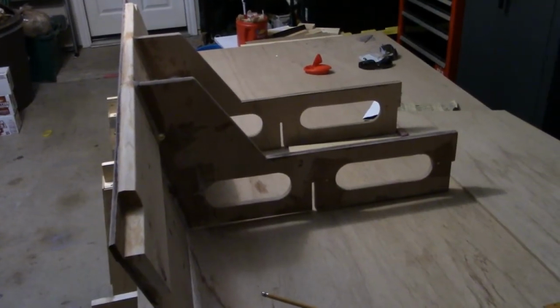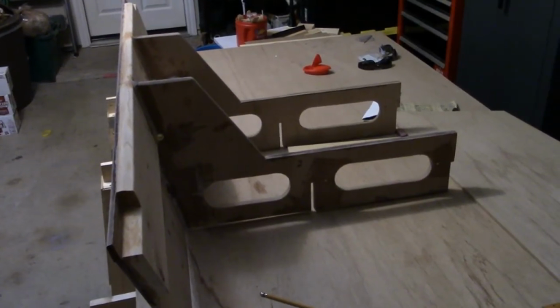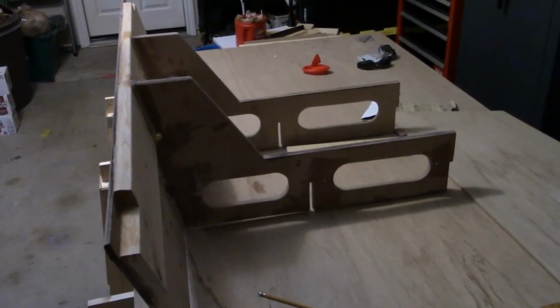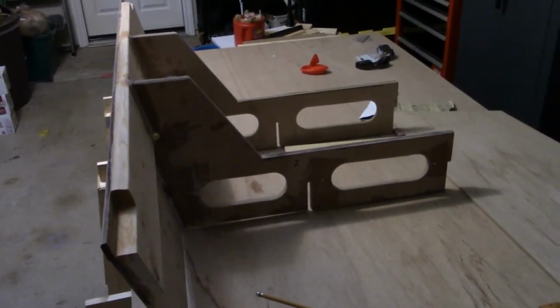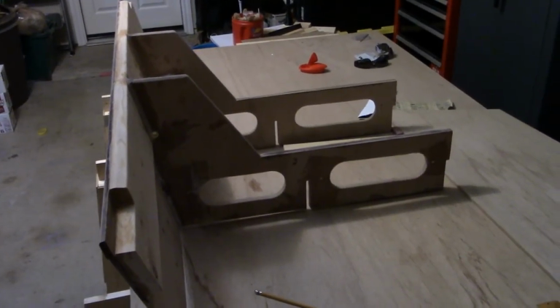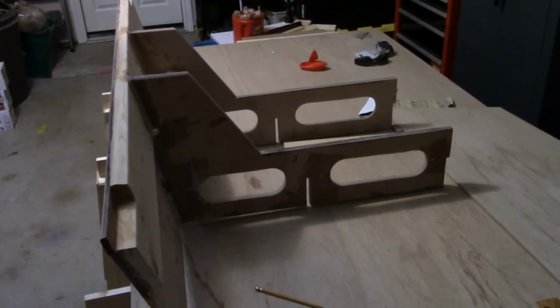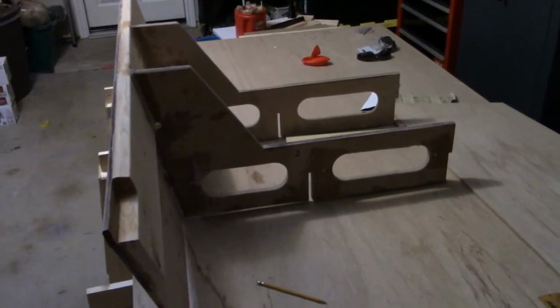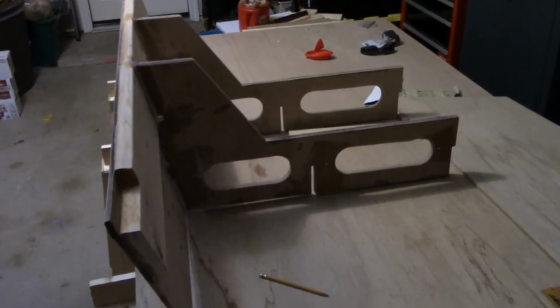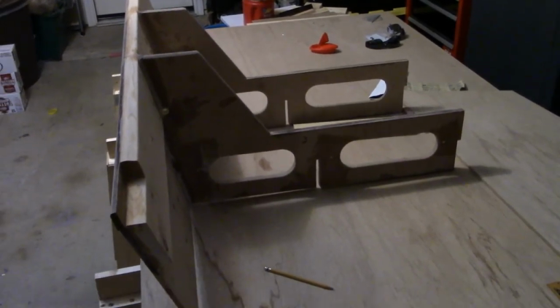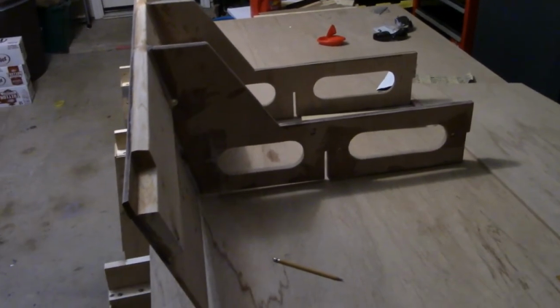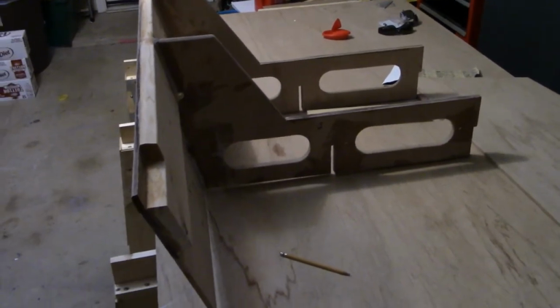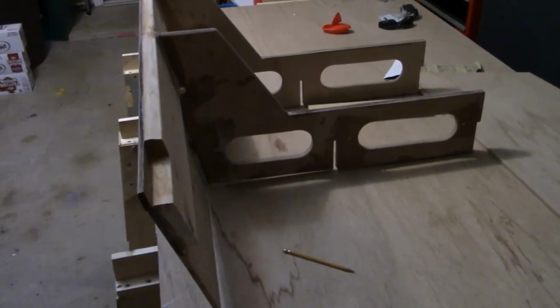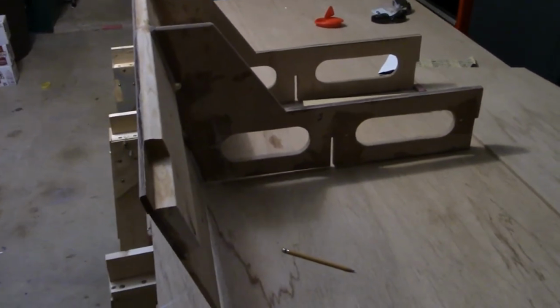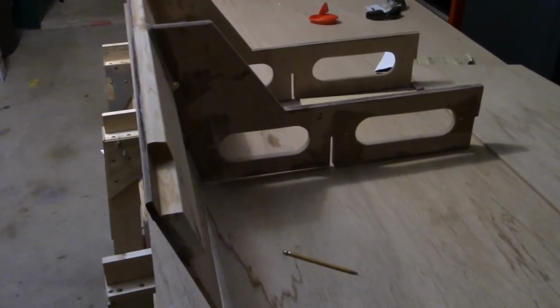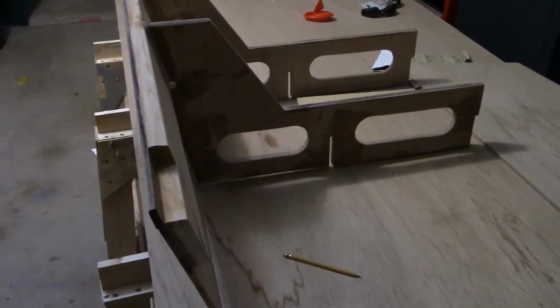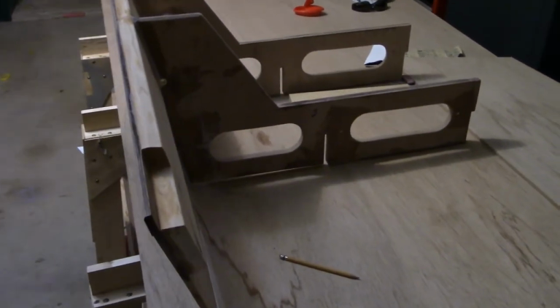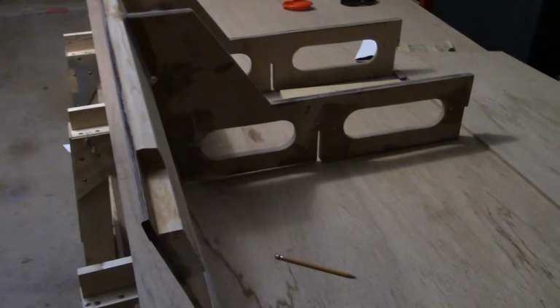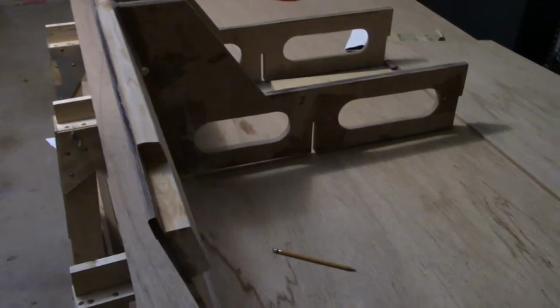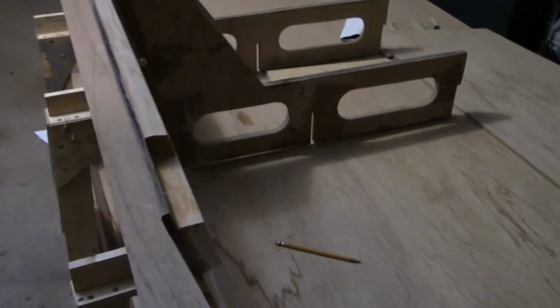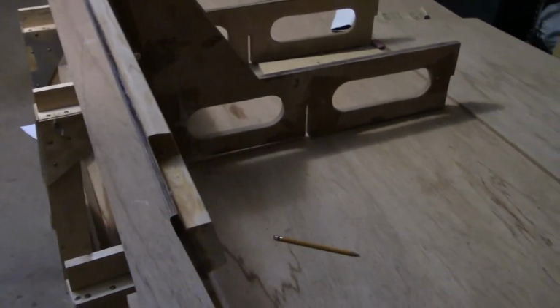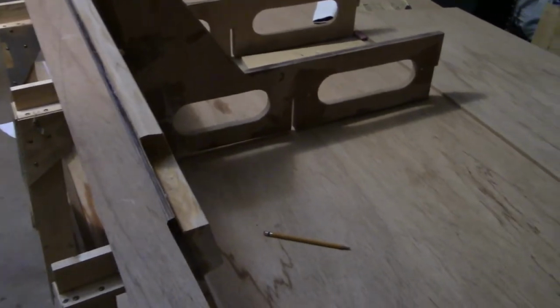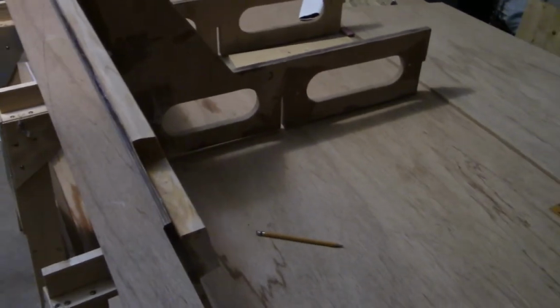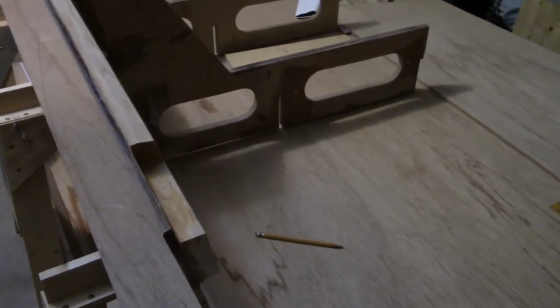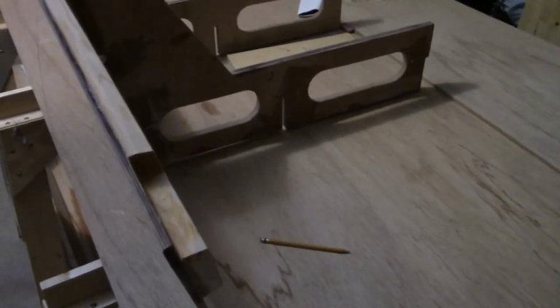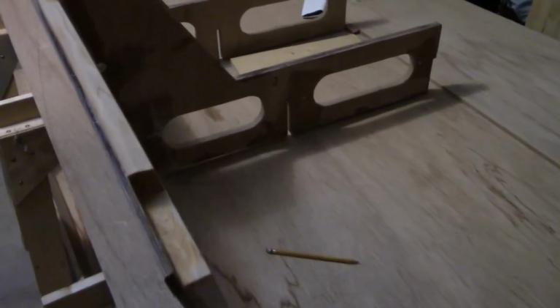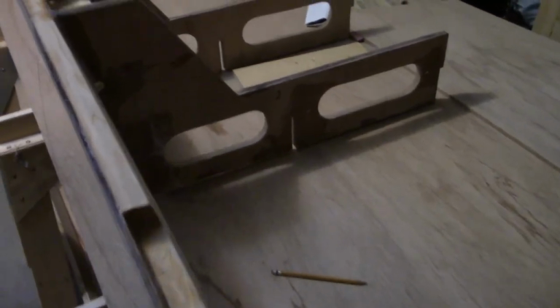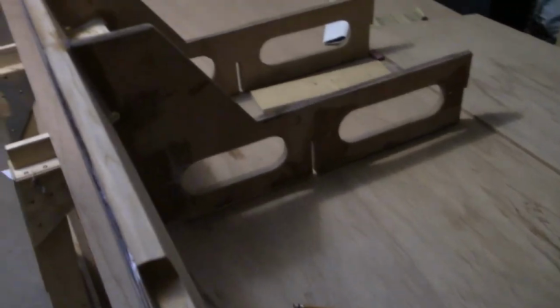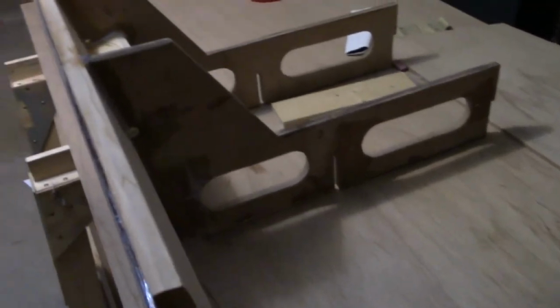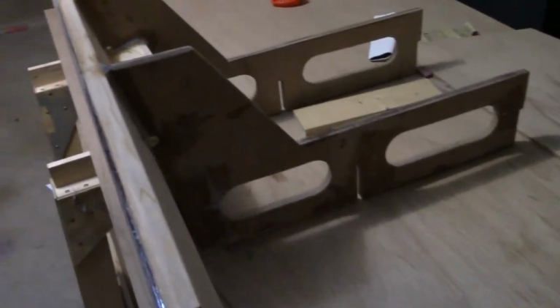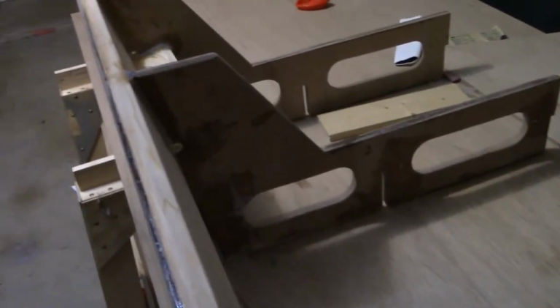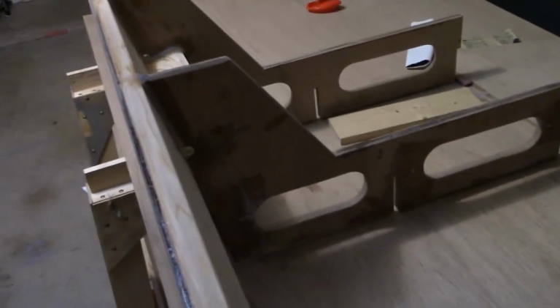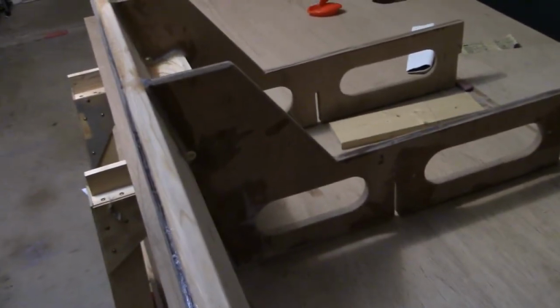This is the completed, or almost completed, transom assembly.